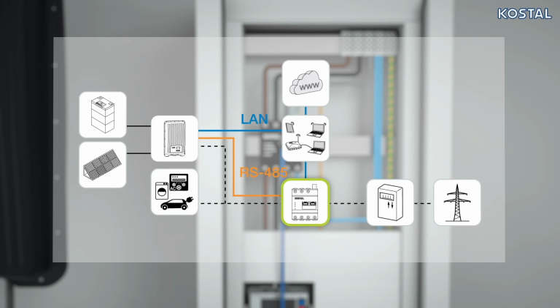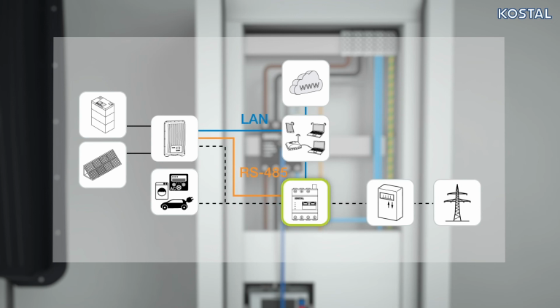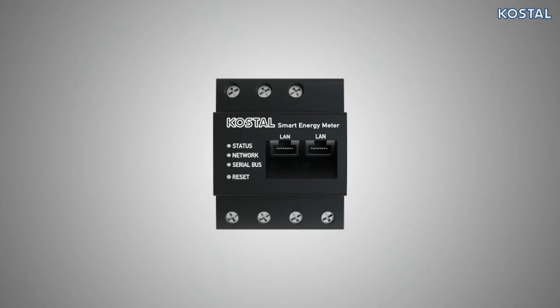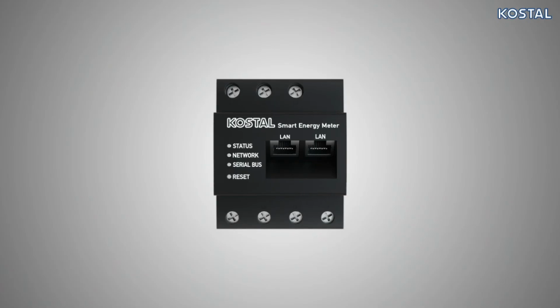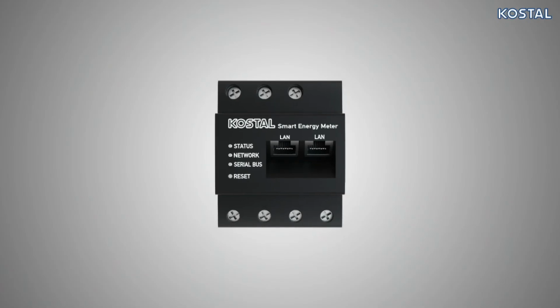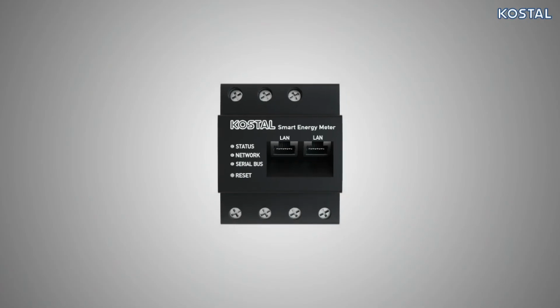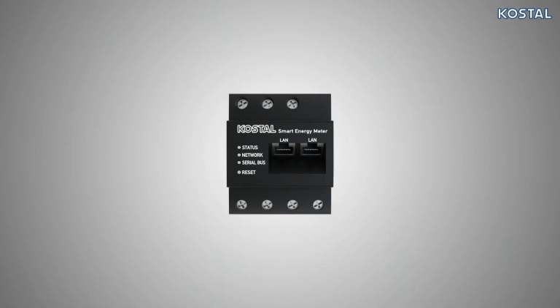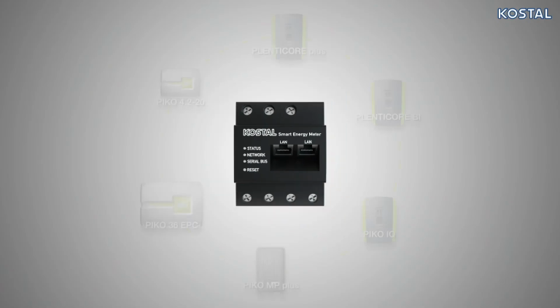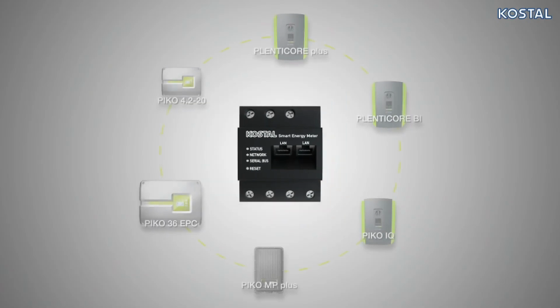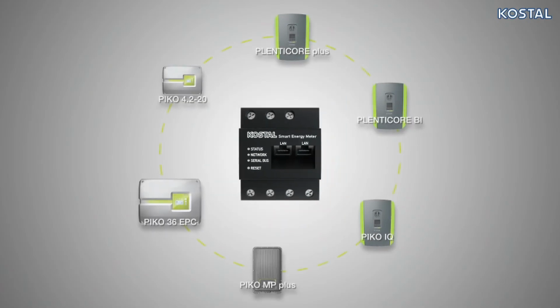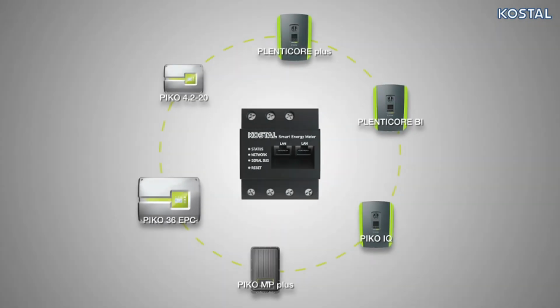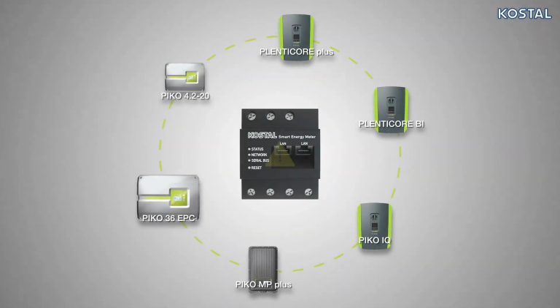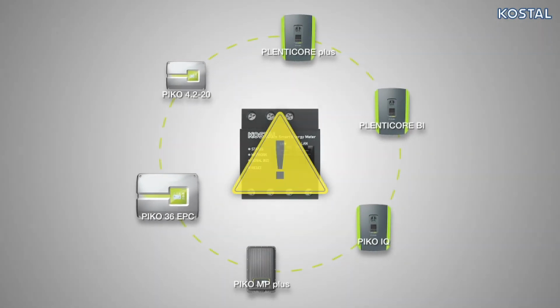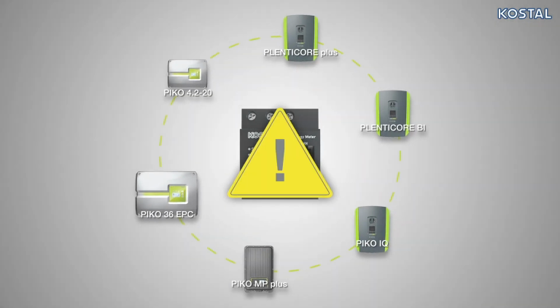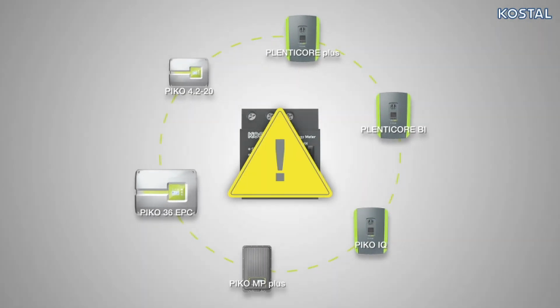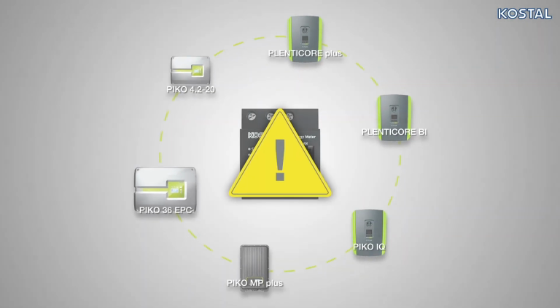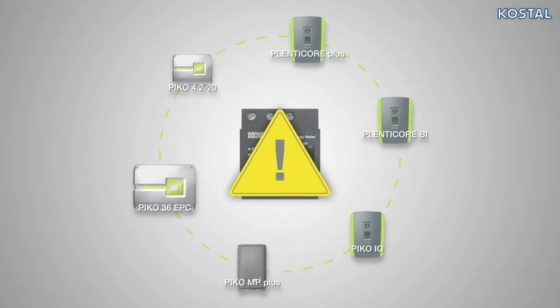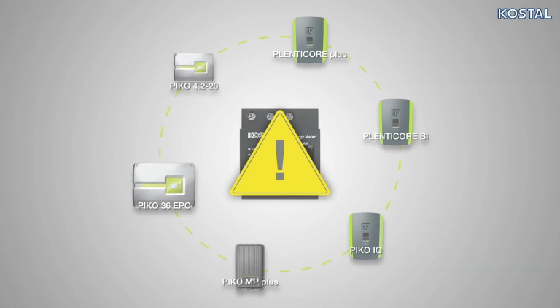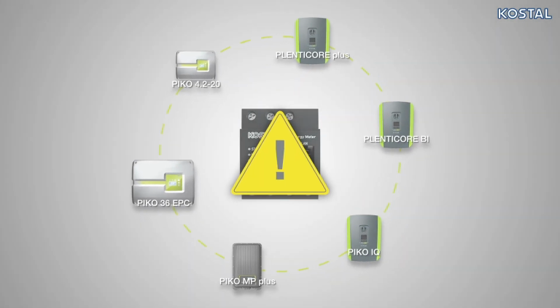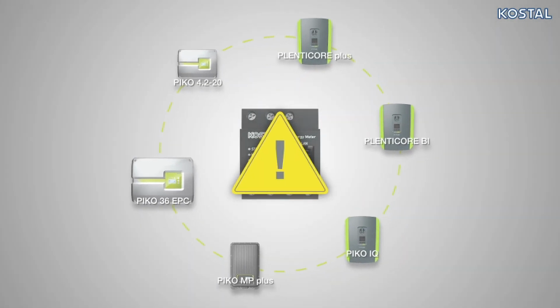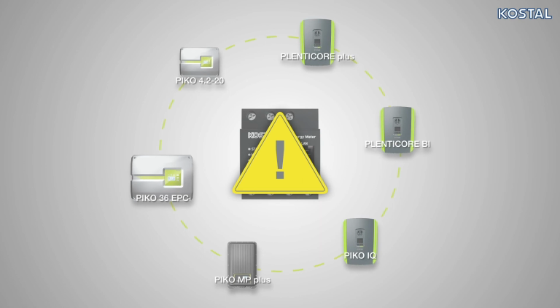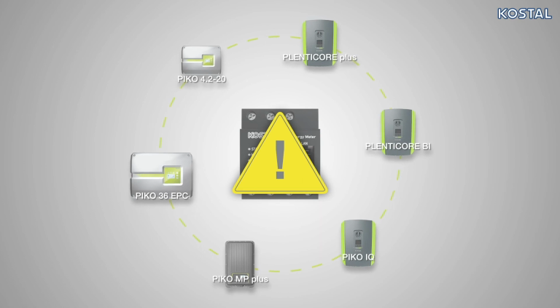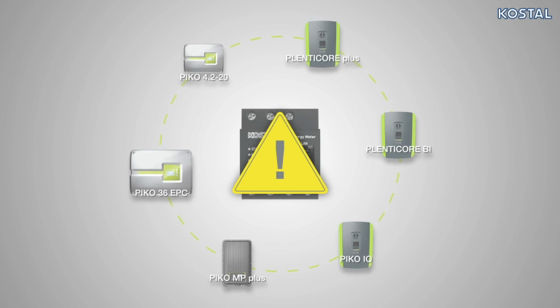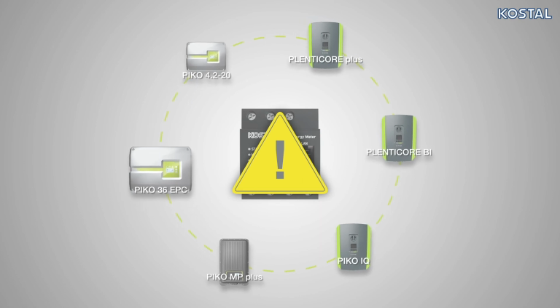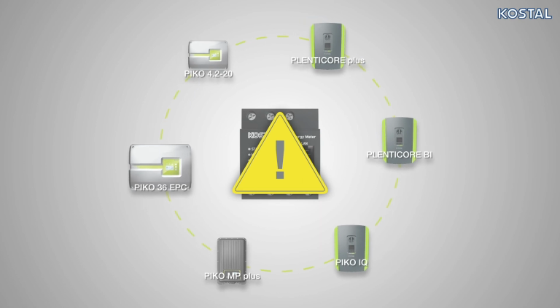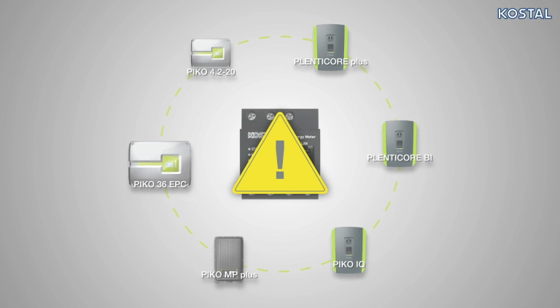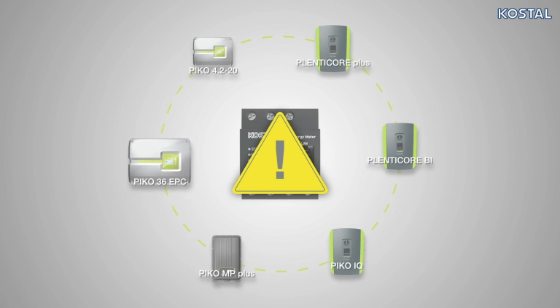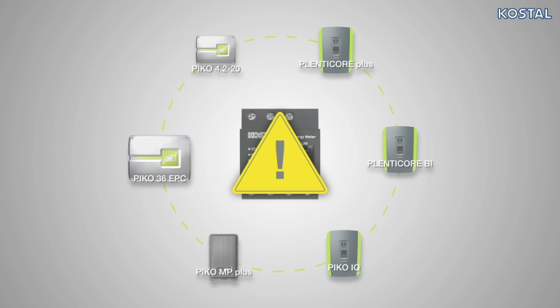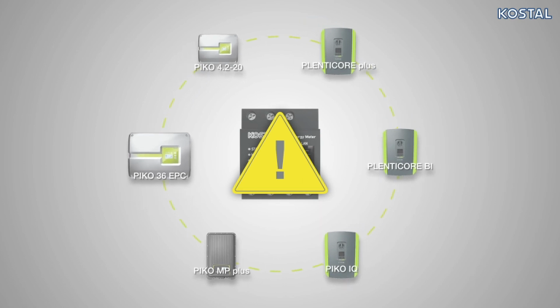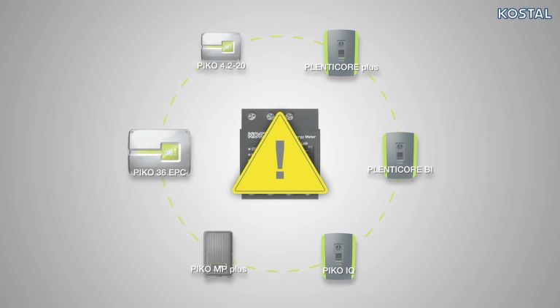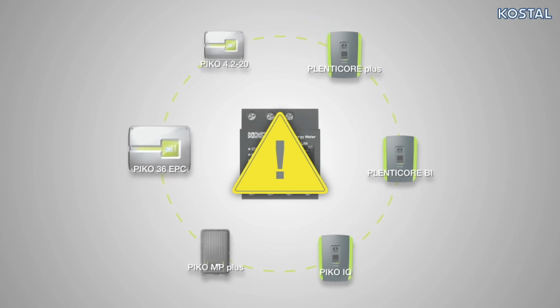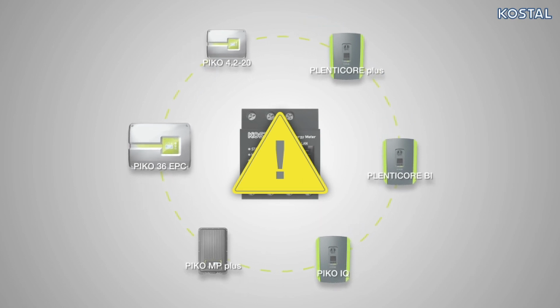Finally, switch on the voltage supply to the Smart Energy Meter, and then the AC fuses of the inverters present.